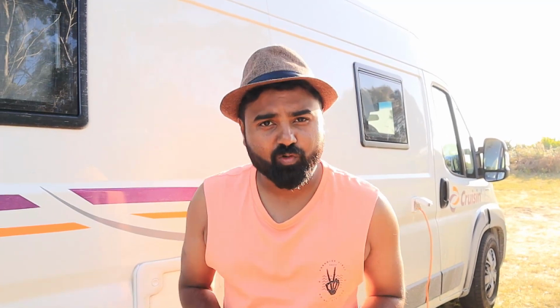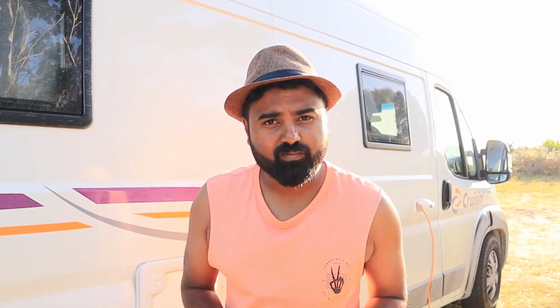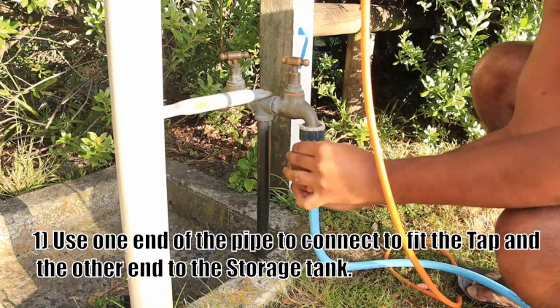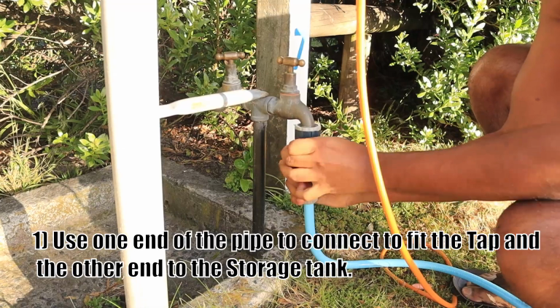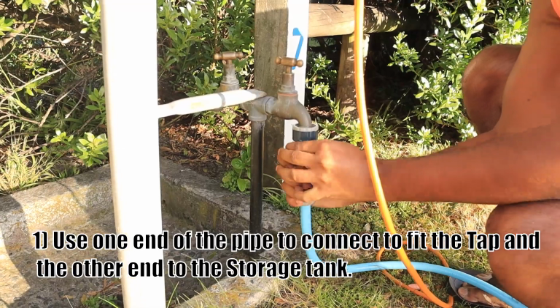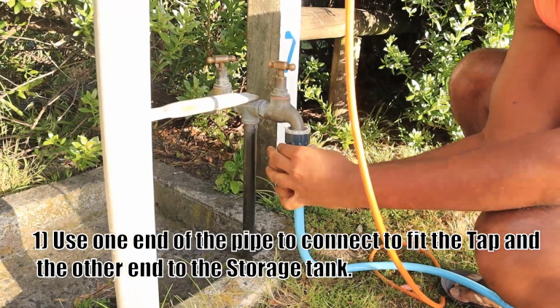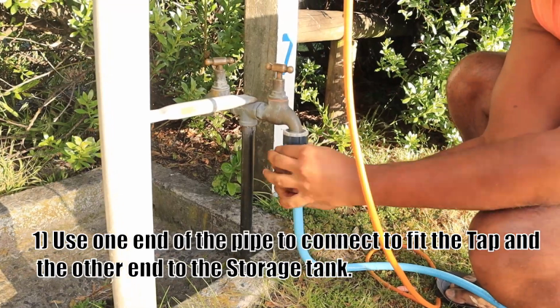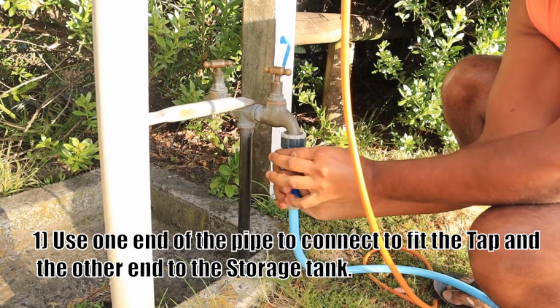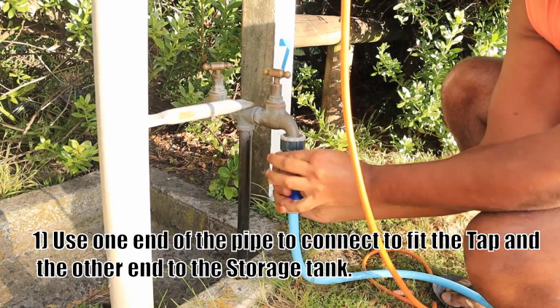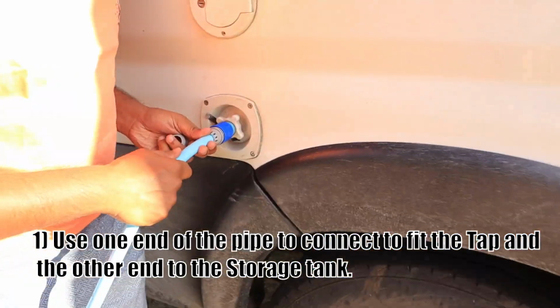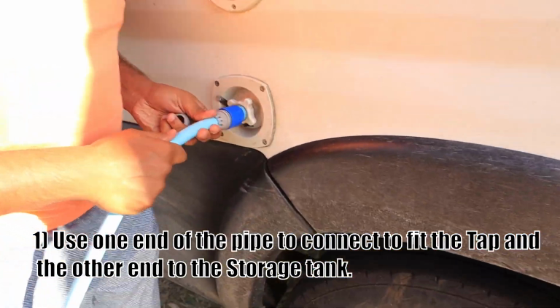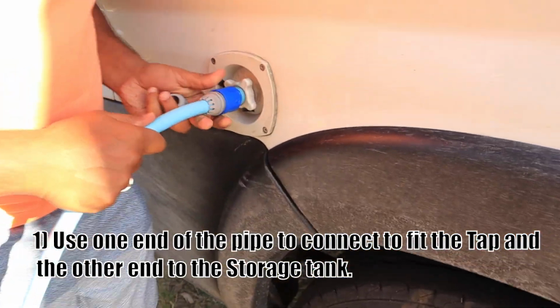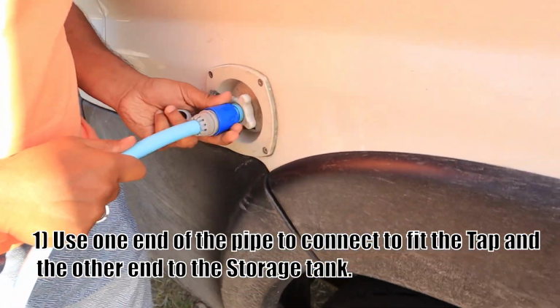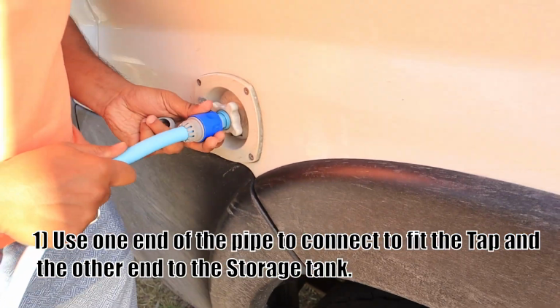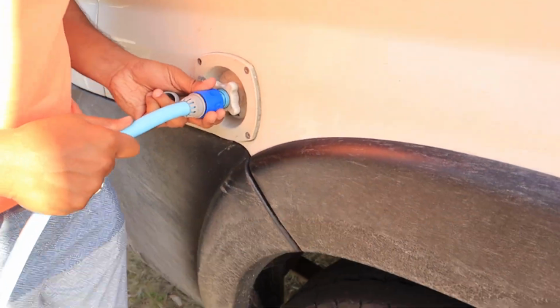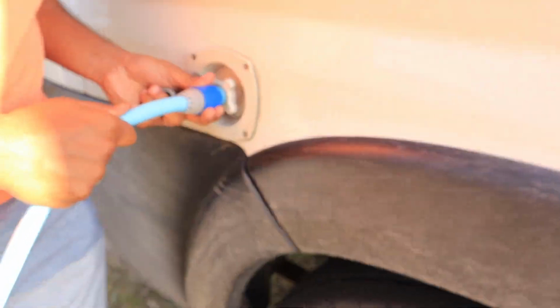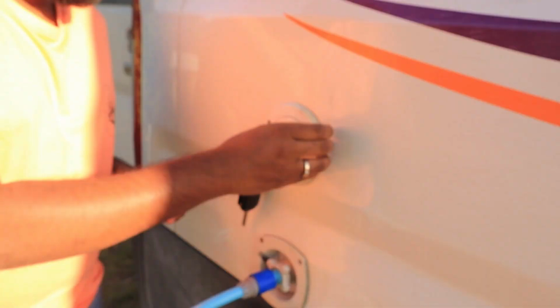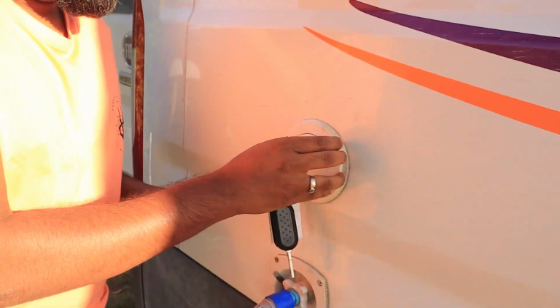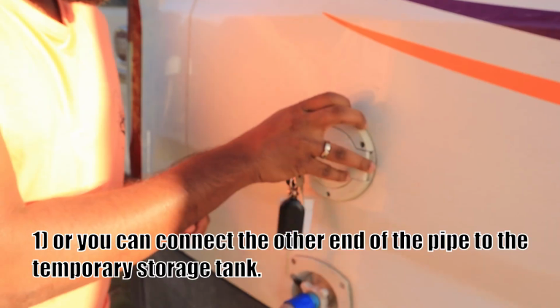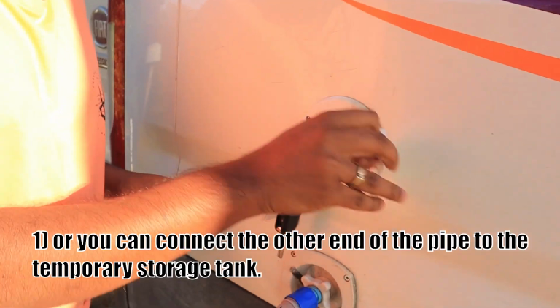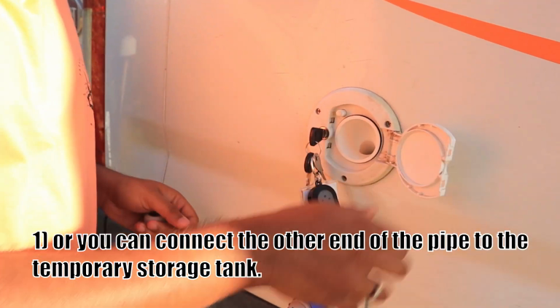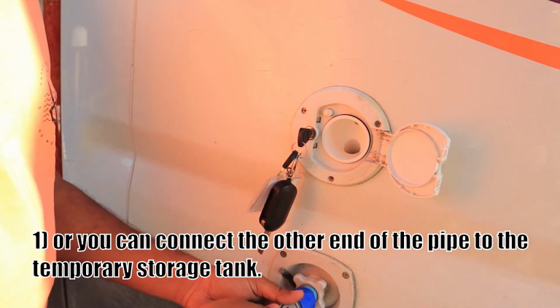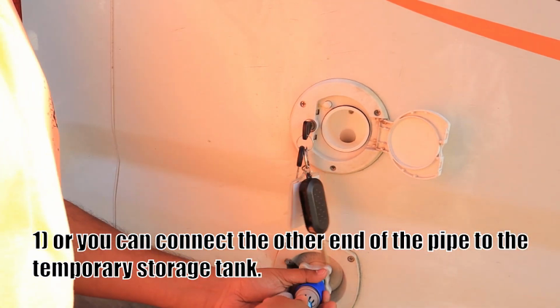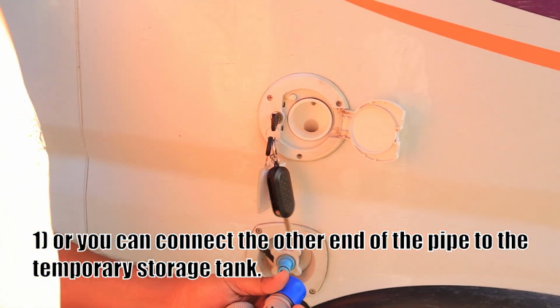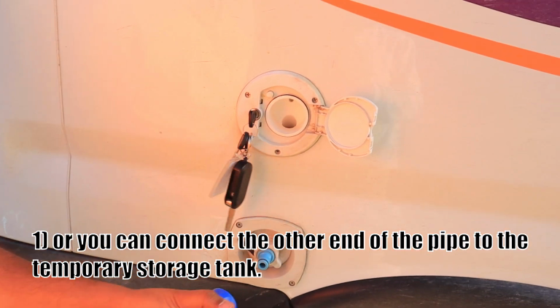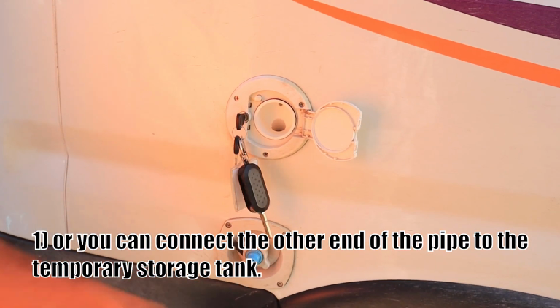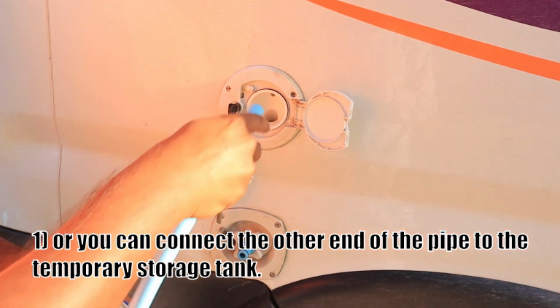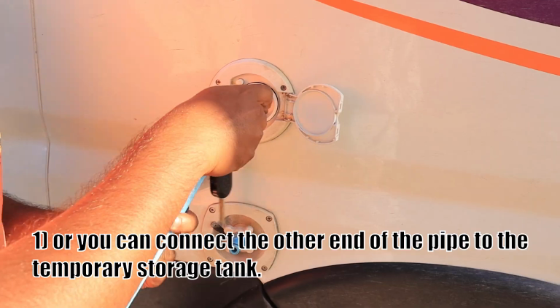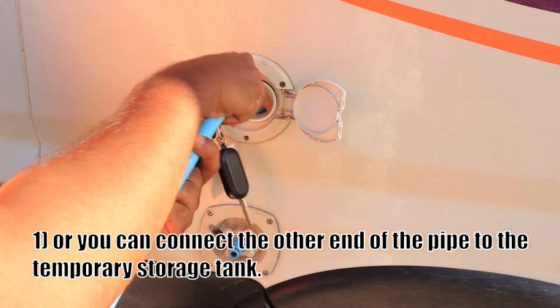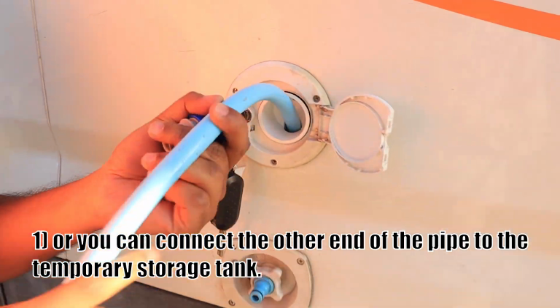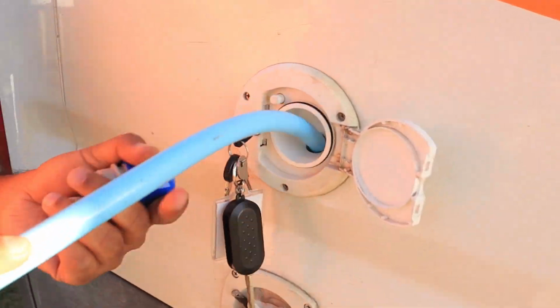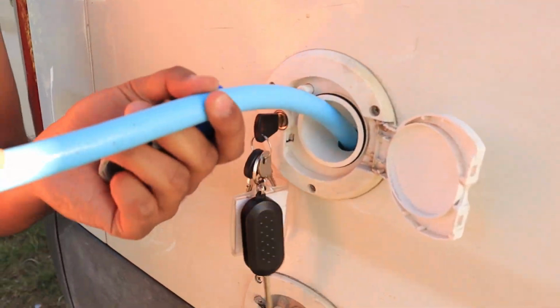This vehicle is equipped to carry 85 litres of stored water. If you don't want to use the stored water, you can also connect the external water tap directly to your motorhome.